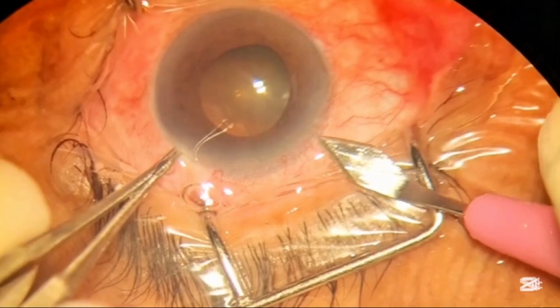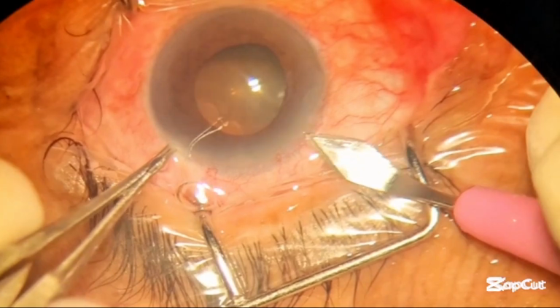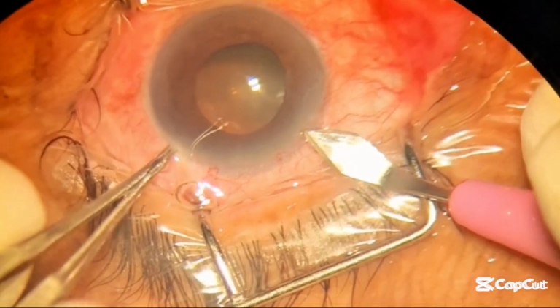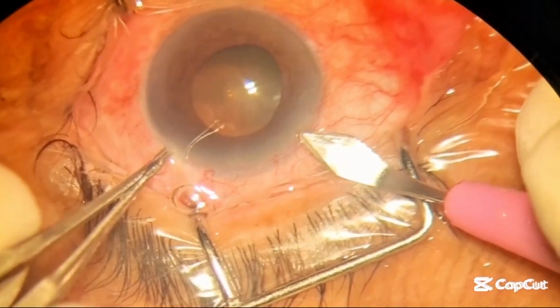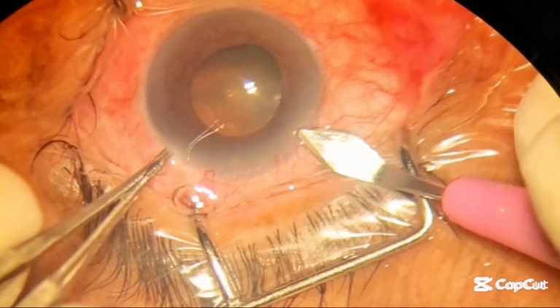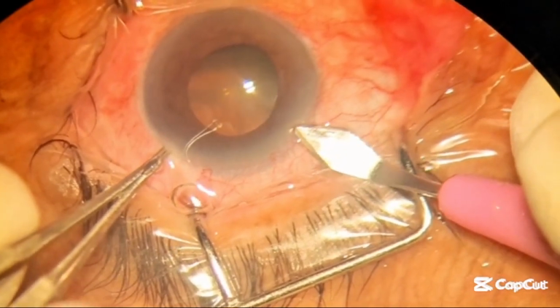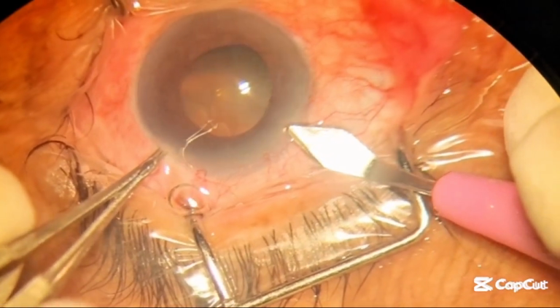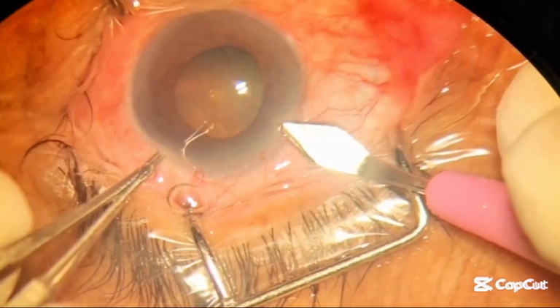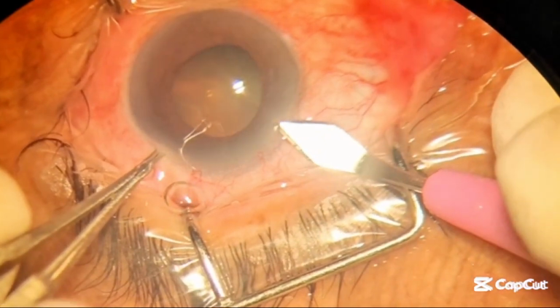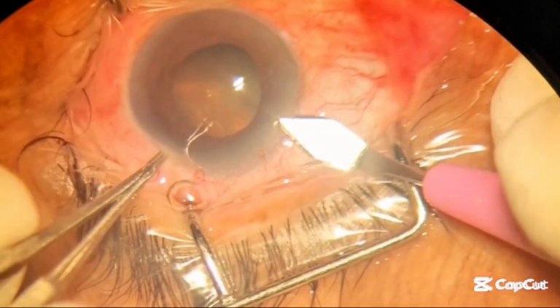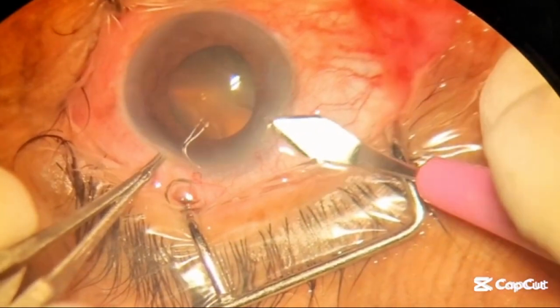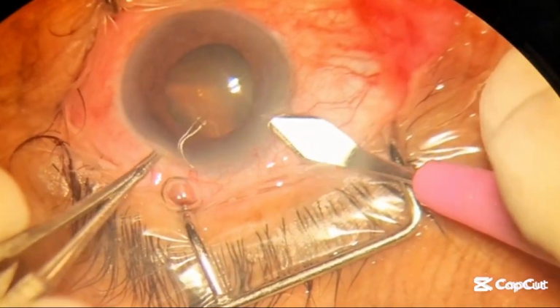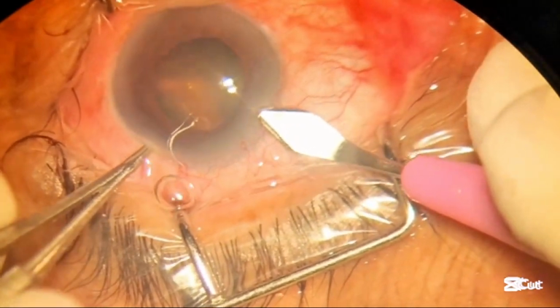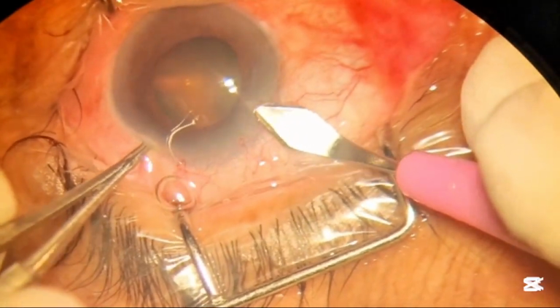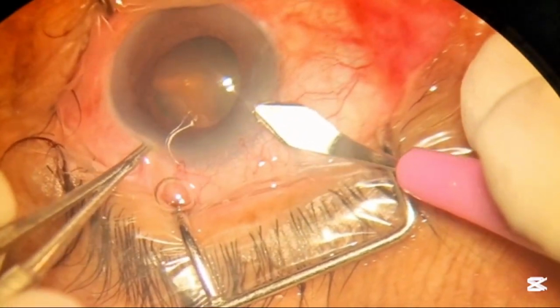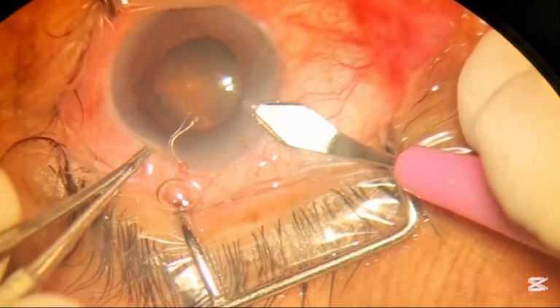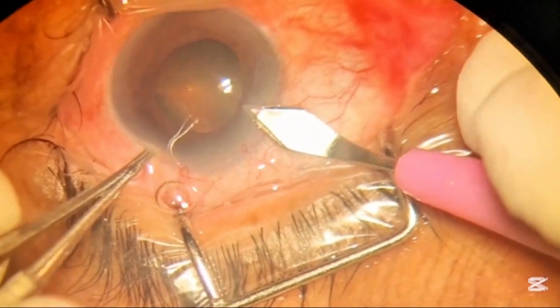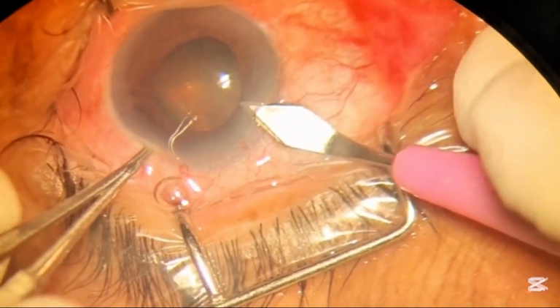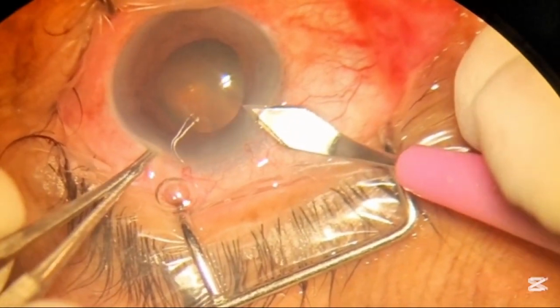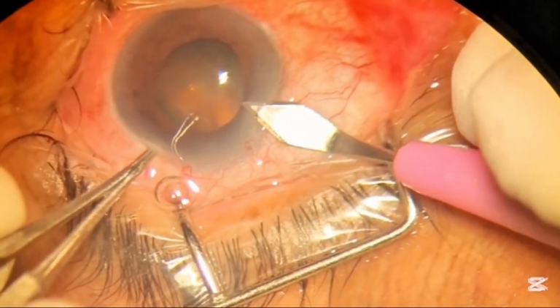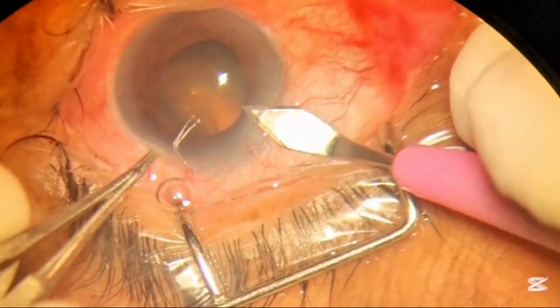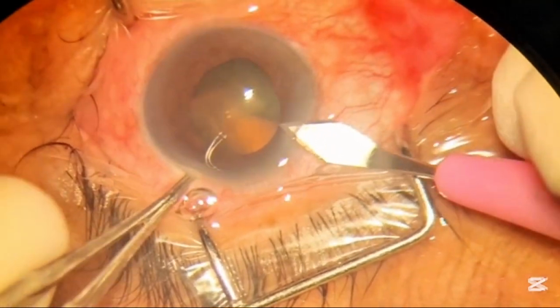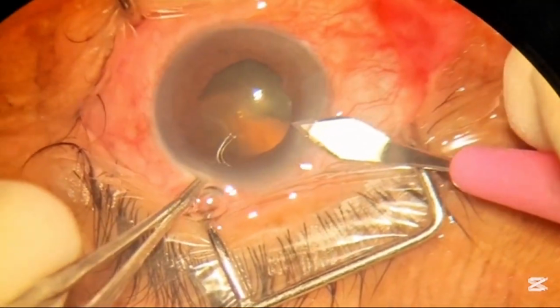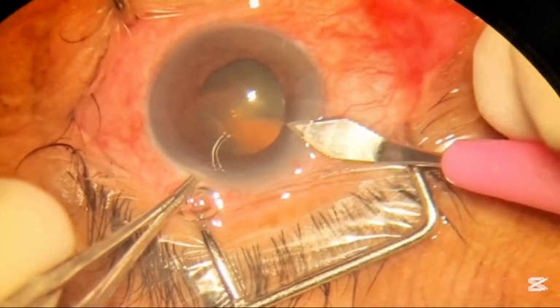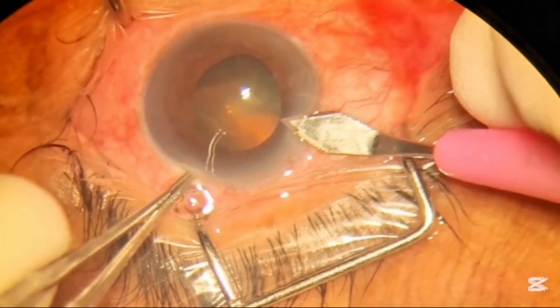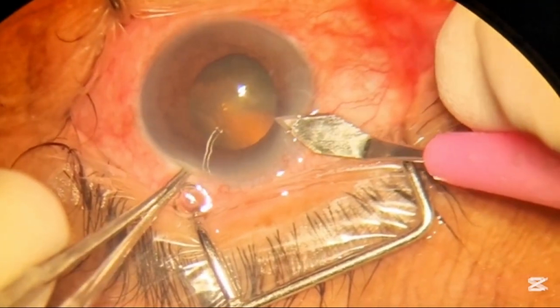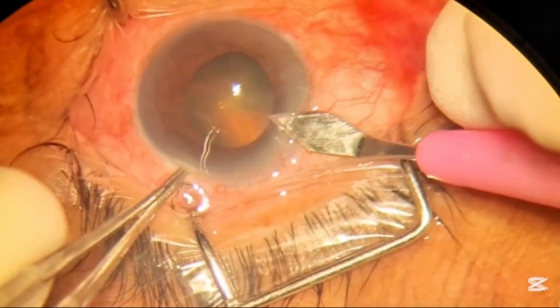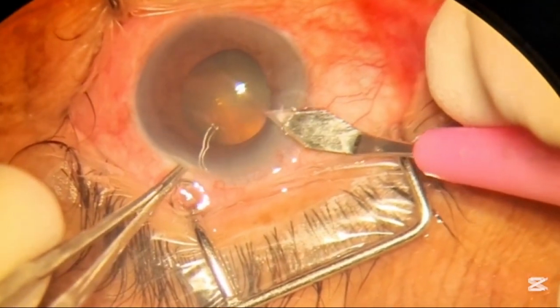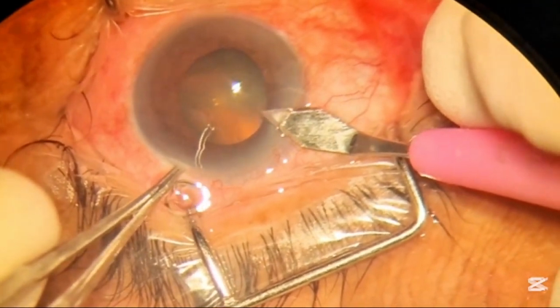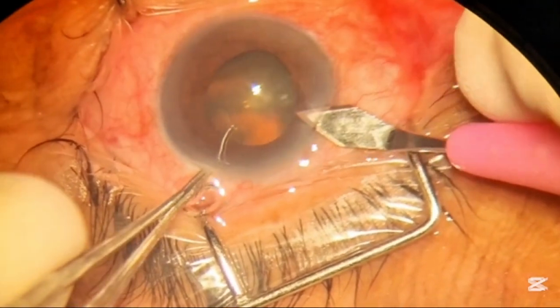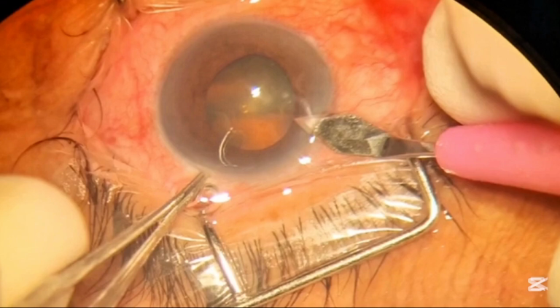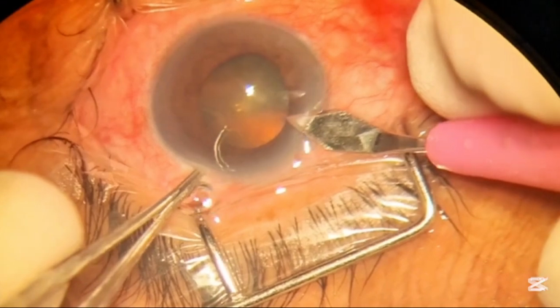Hello, my name is Dr. Faisal Anwar. Today we will see how we perform cataract surgery in routine.